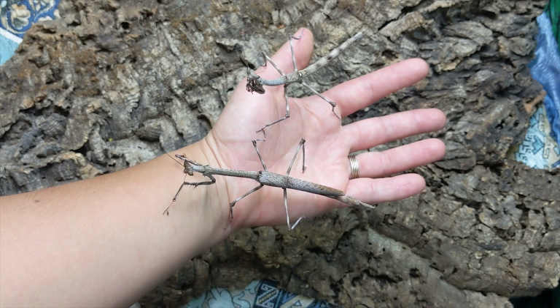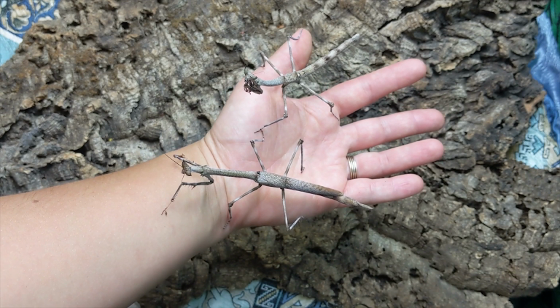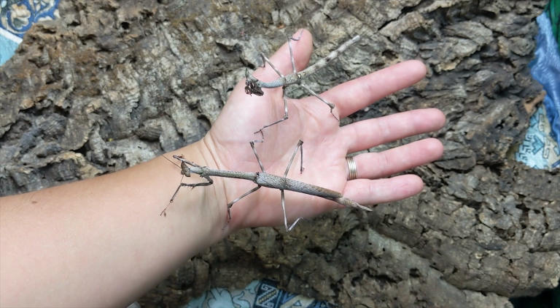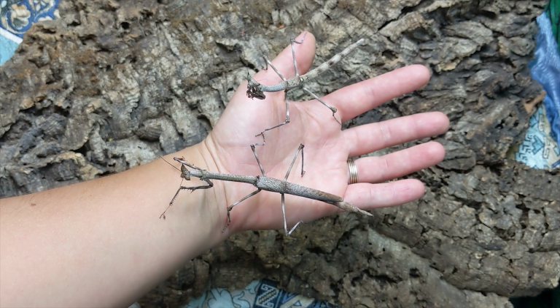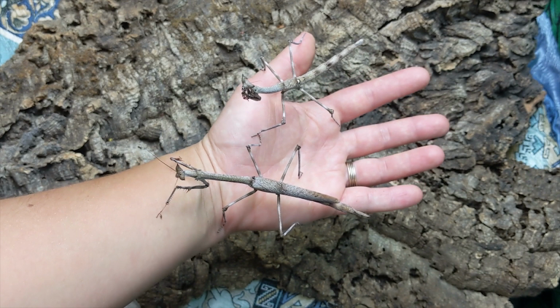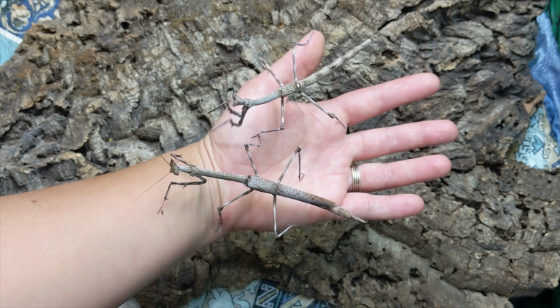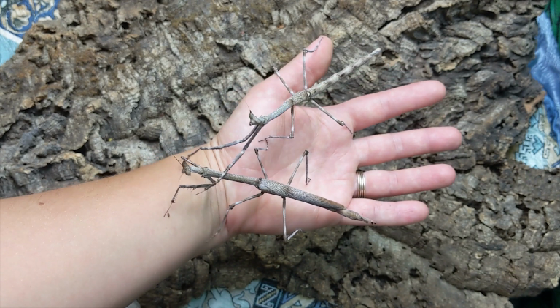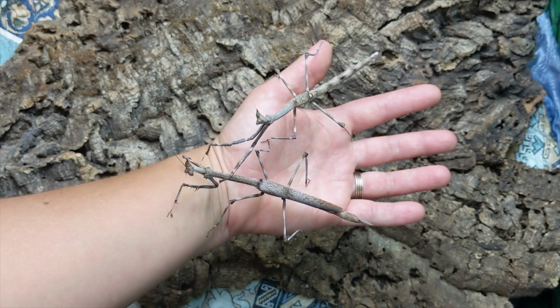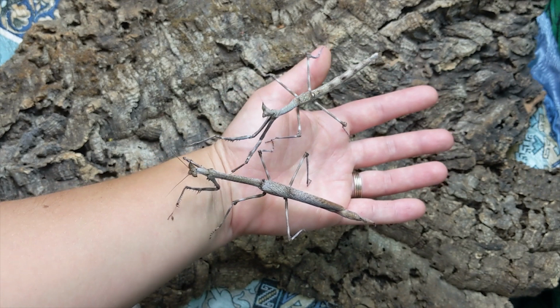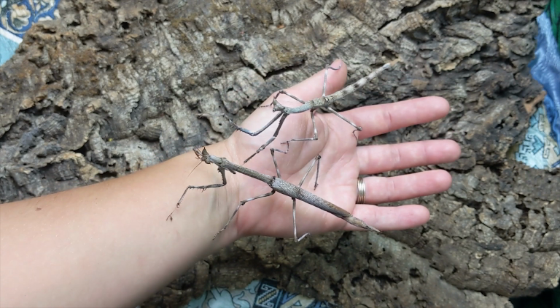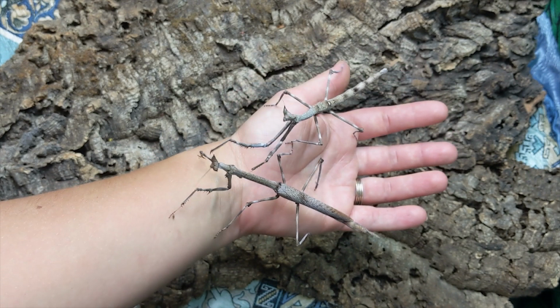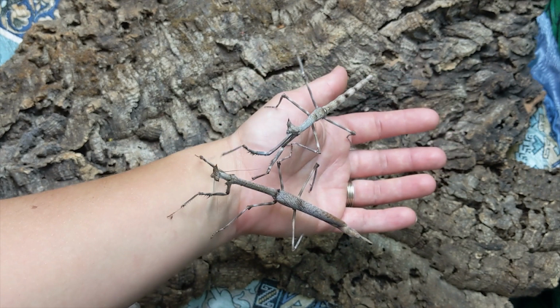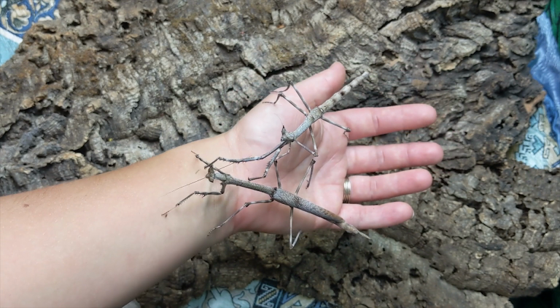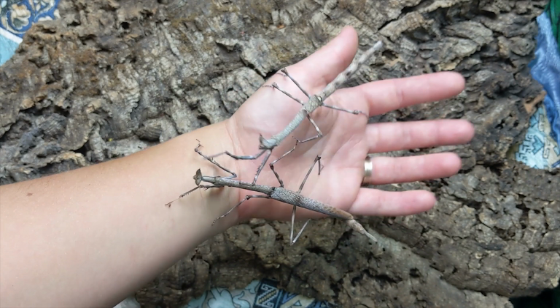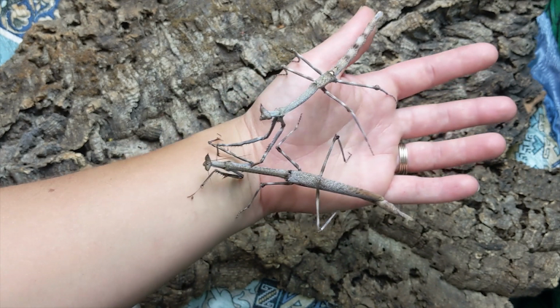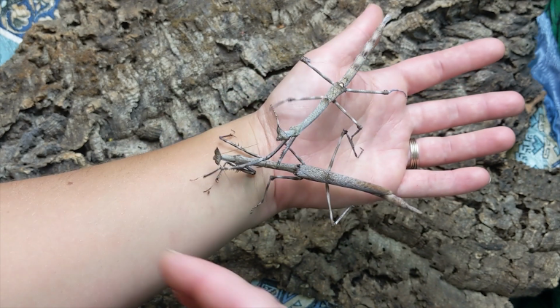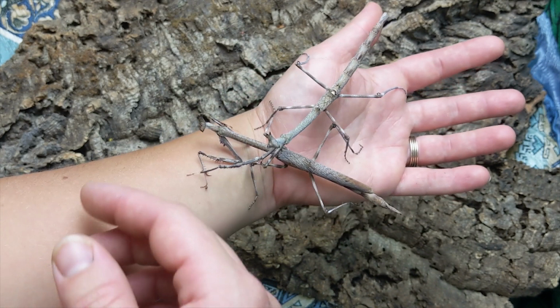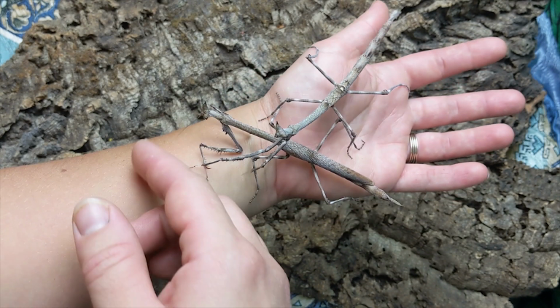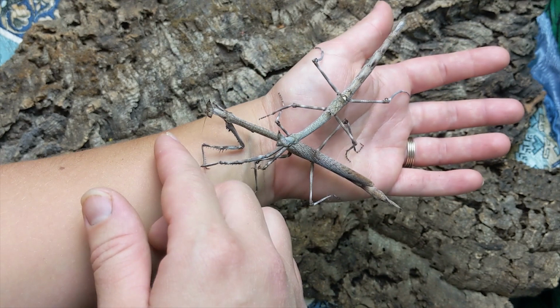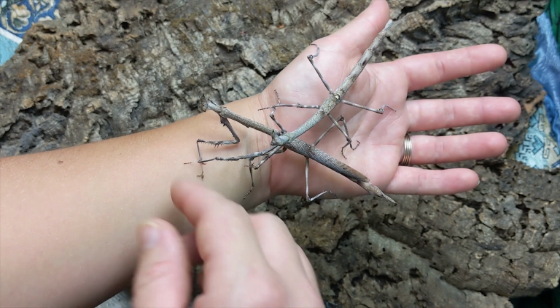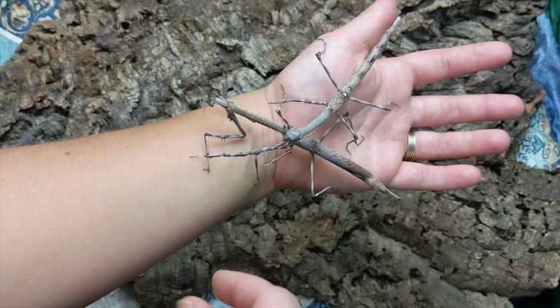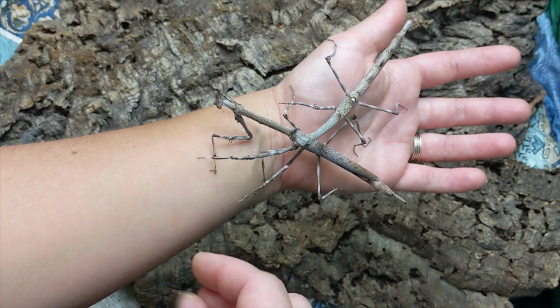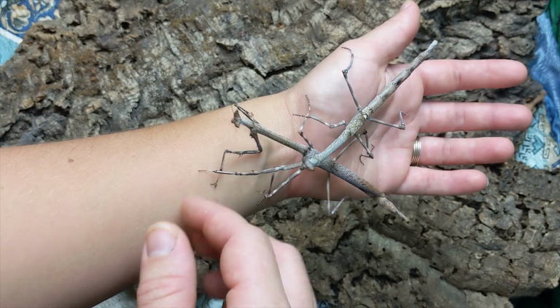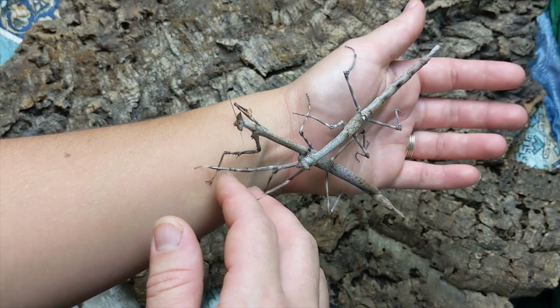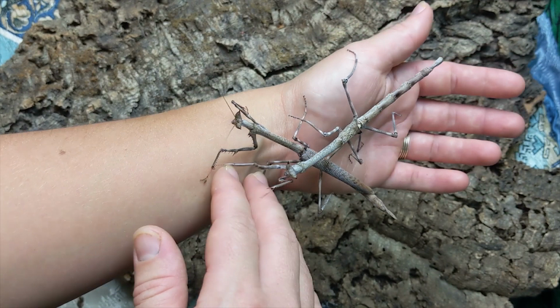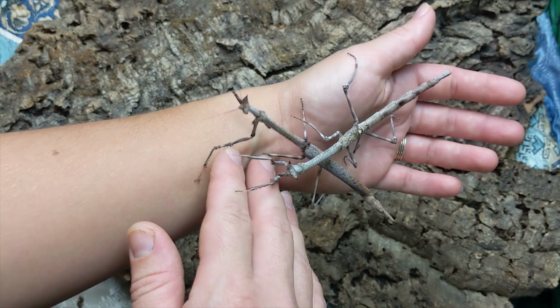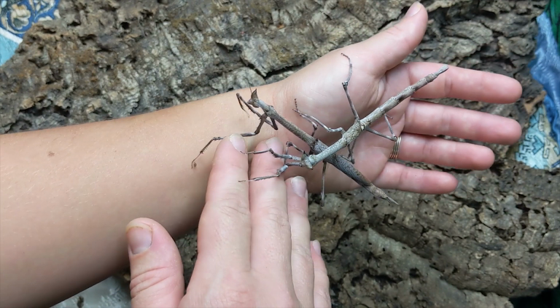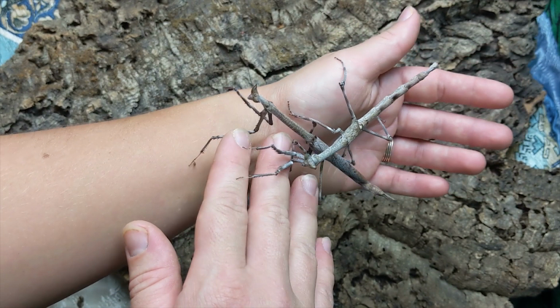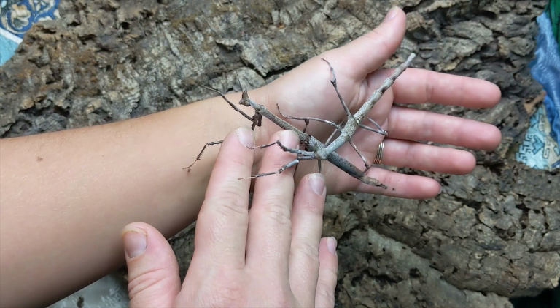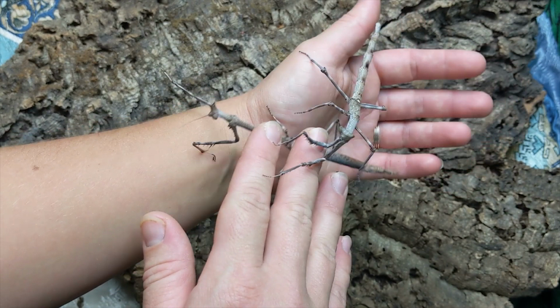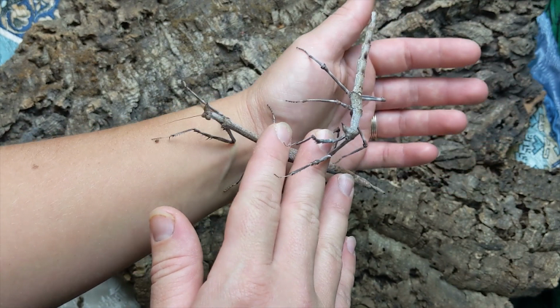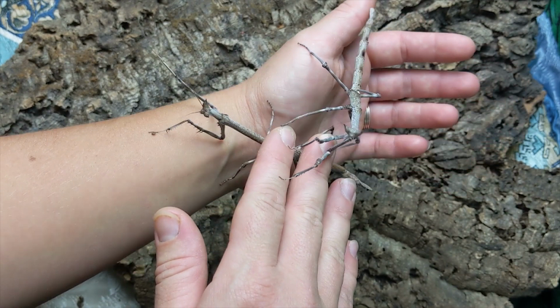And those are our communals. So we have the ghost mantis, the cryptic, and the cat eye — my top three communal species that I work with. A lot easier because you can have all the nymphs together.